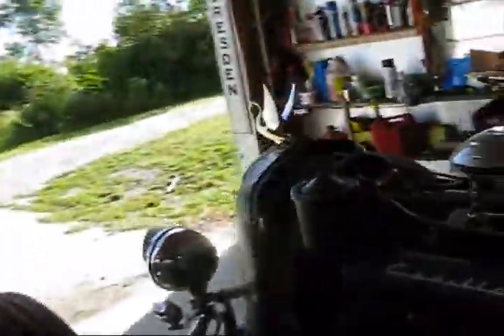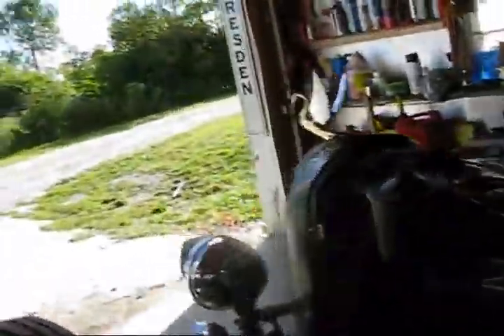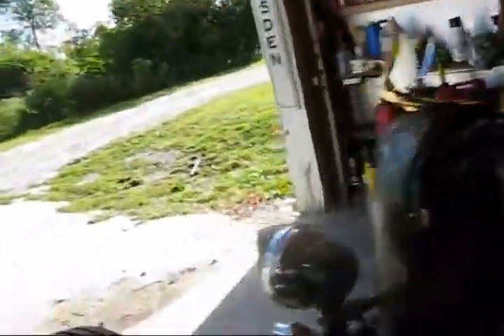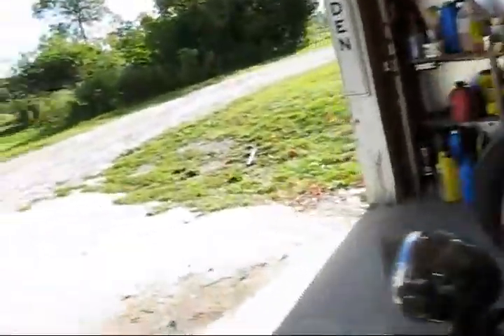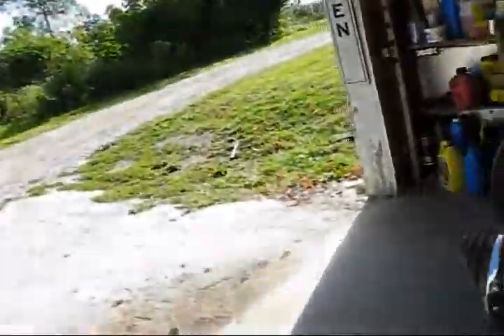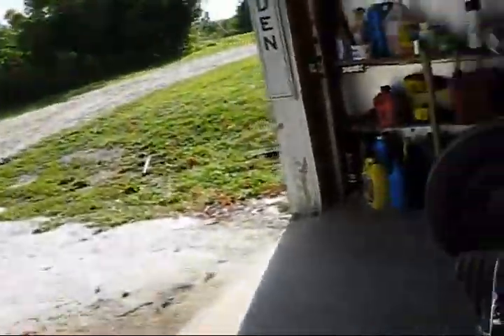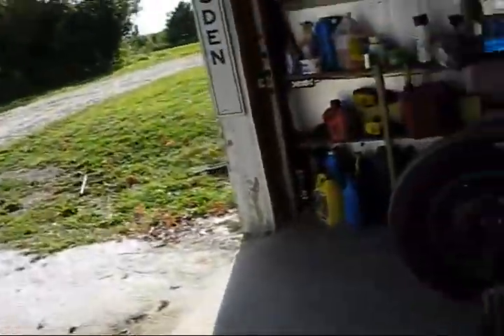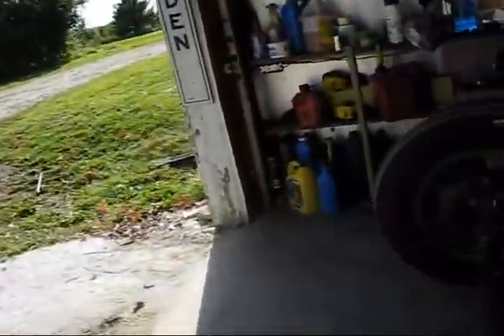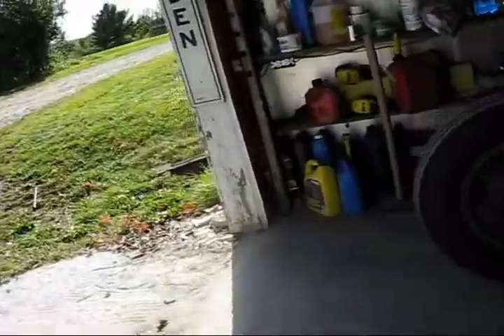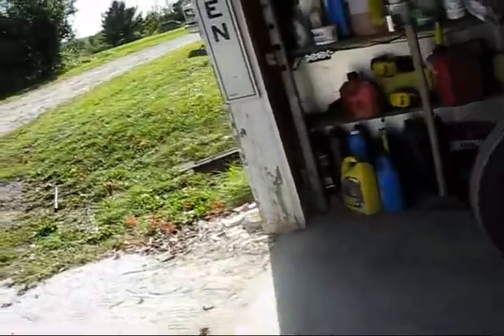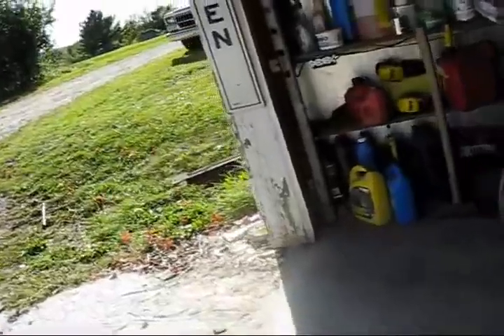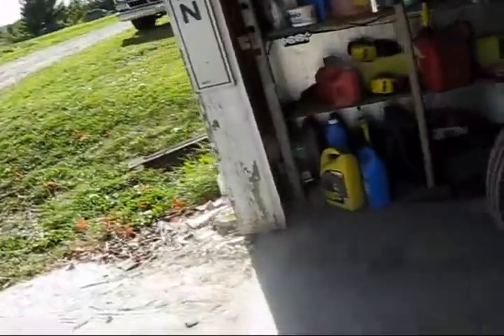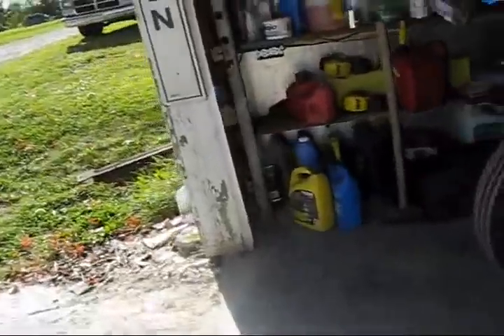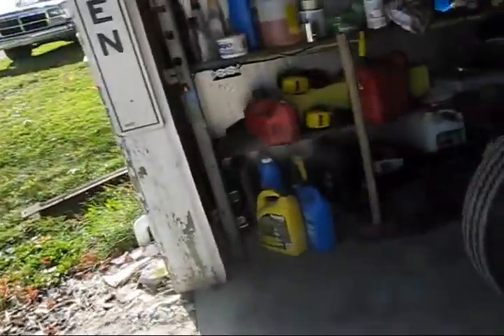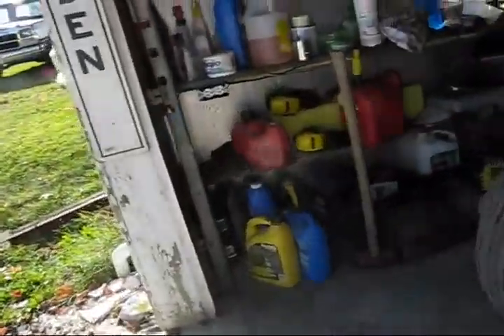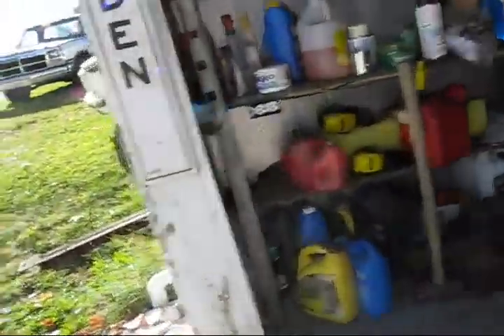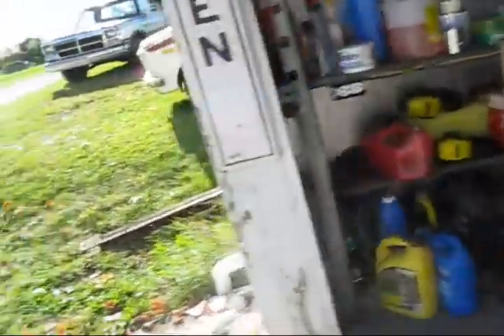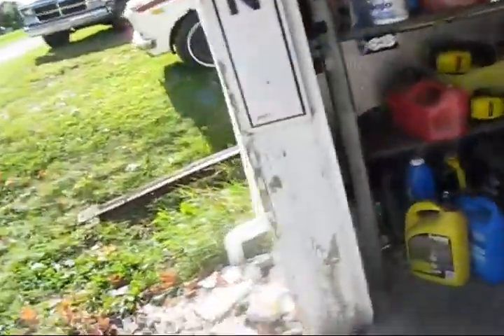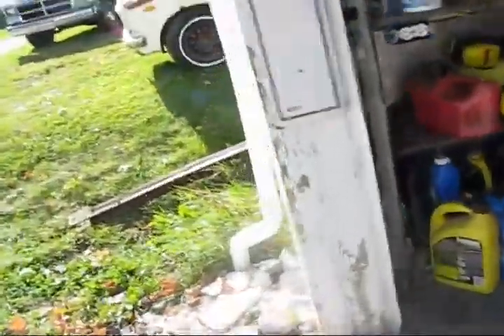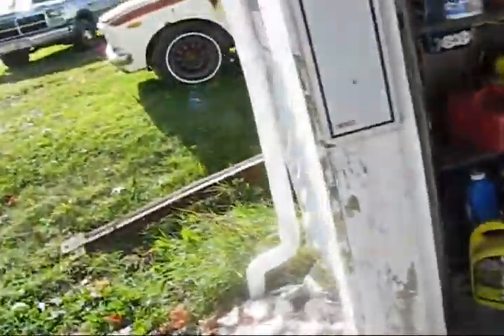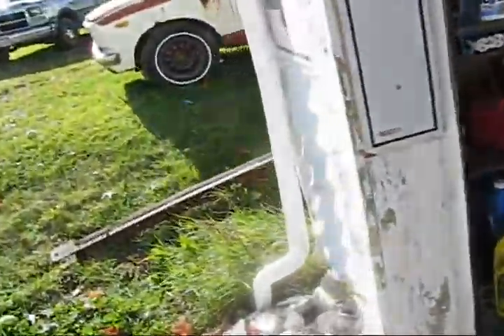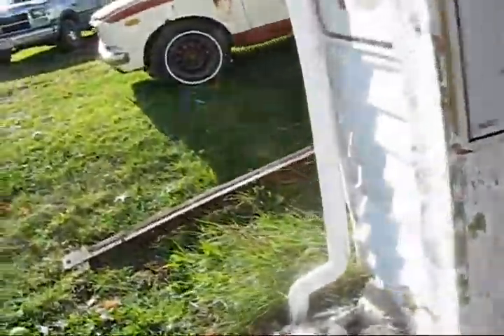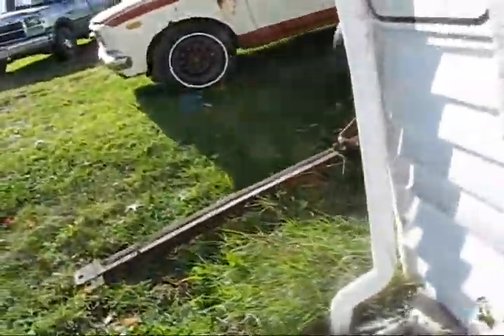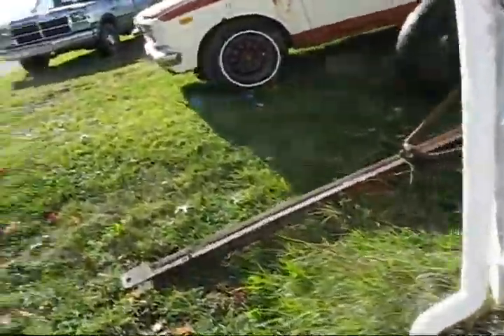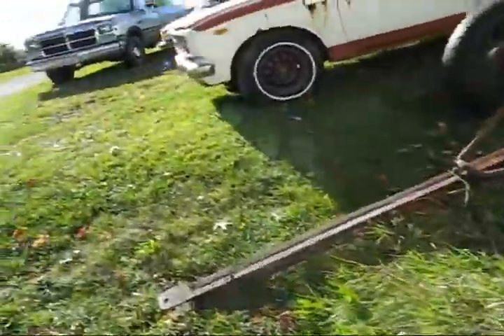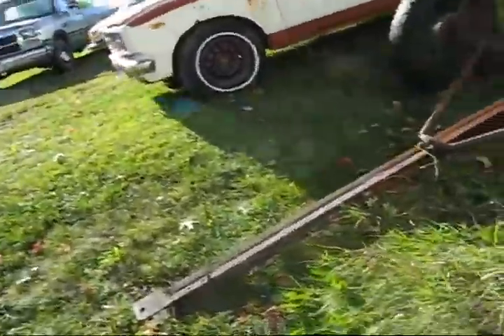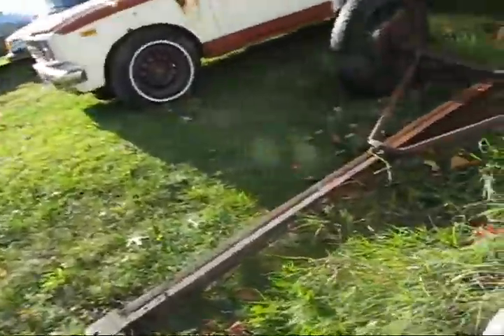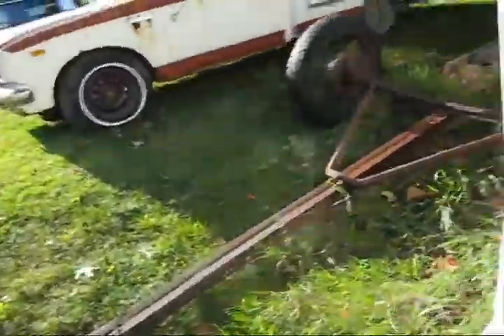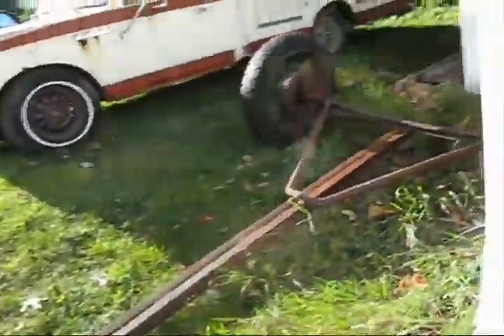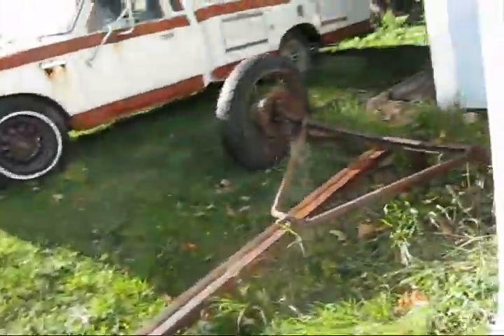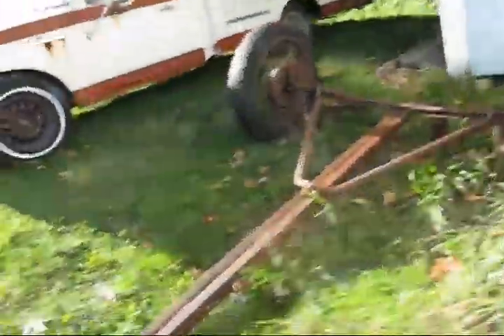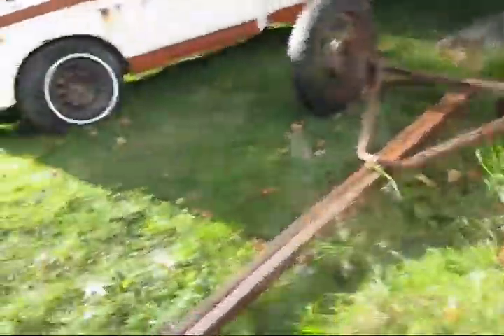It kind of defeats the purpose if you're trying to build a low buck rat rod trailer and you have to go out and buy new tires. It kind of takes all the fun out of it.